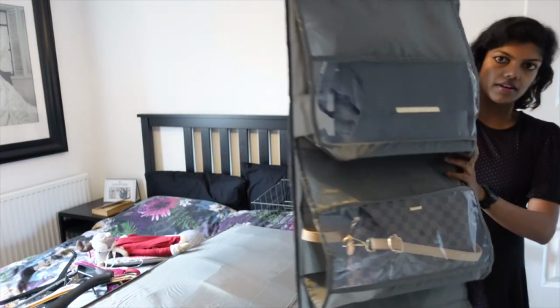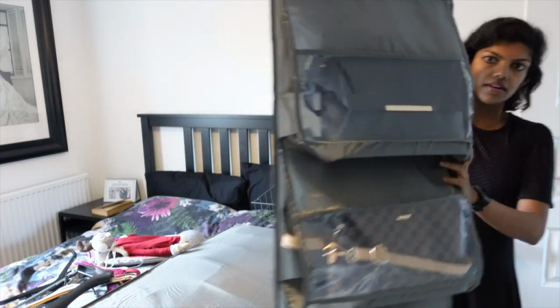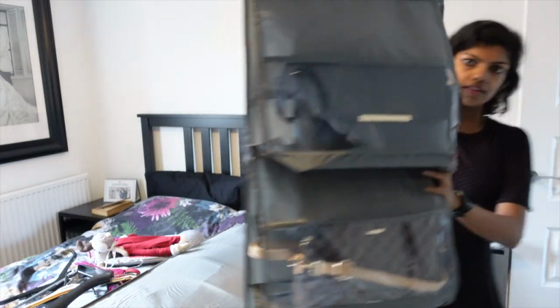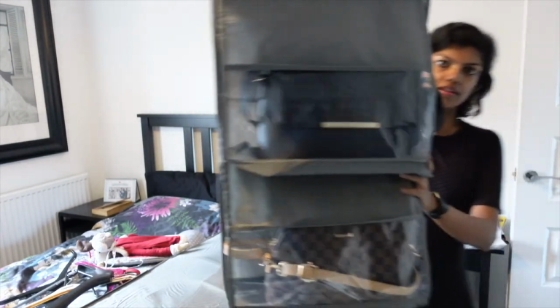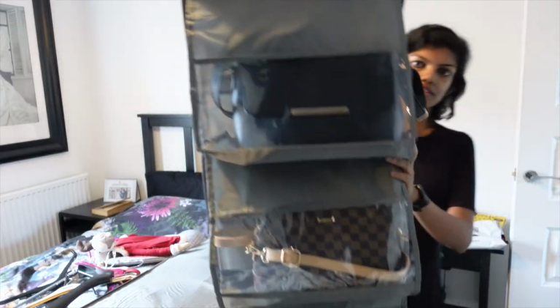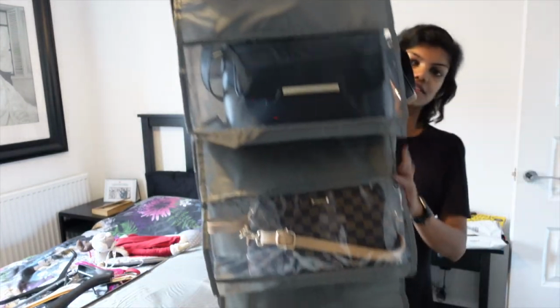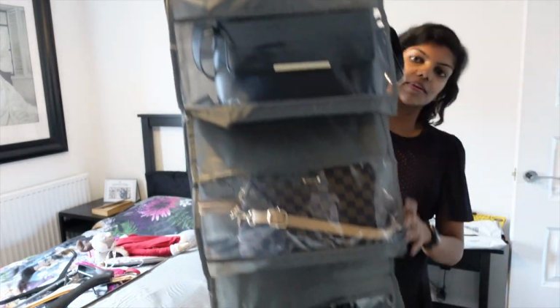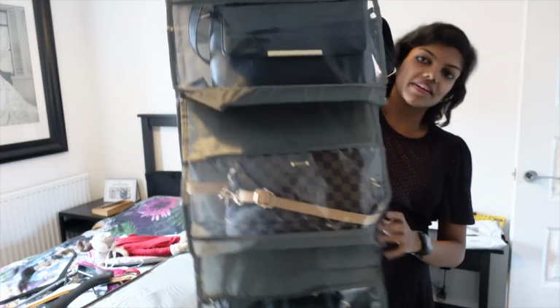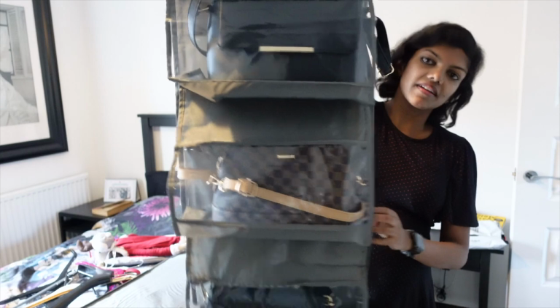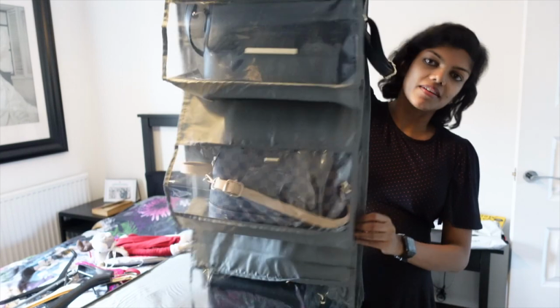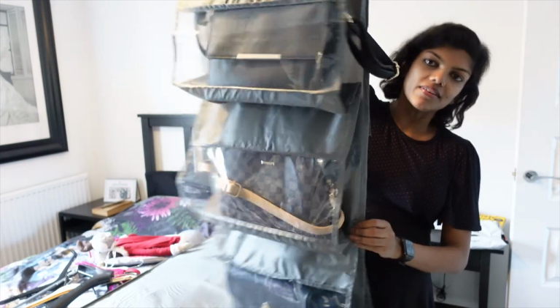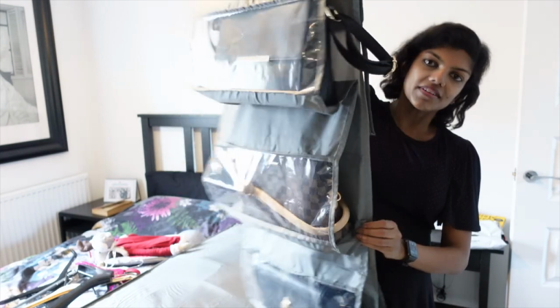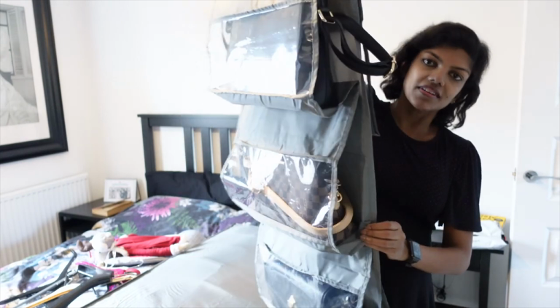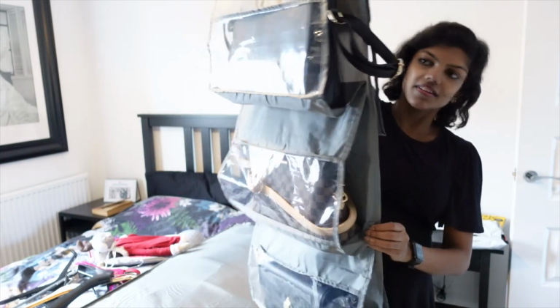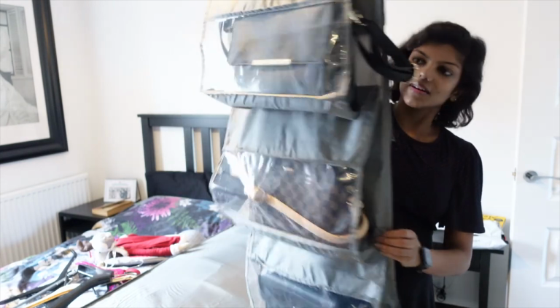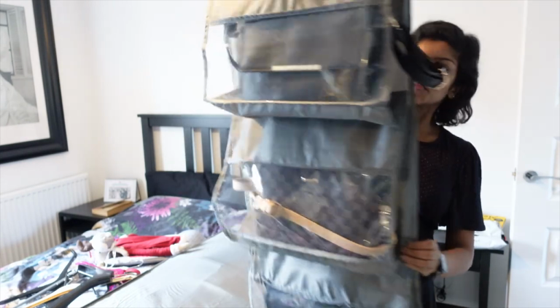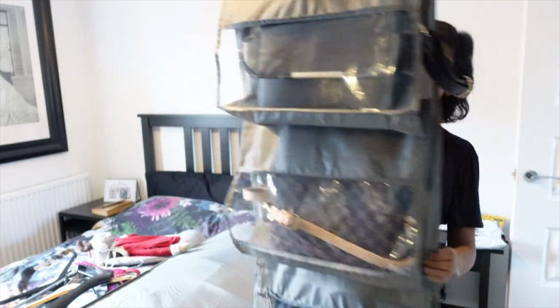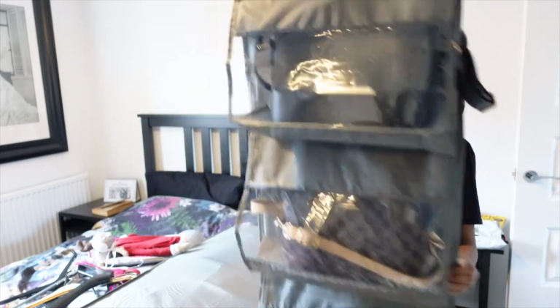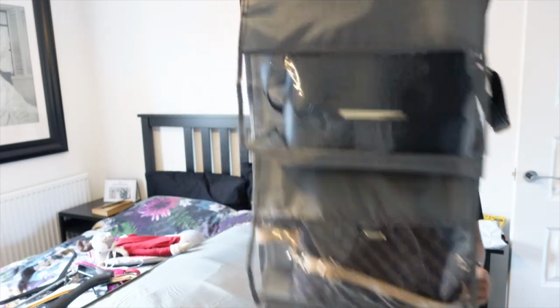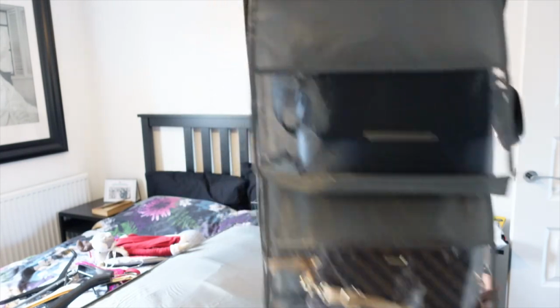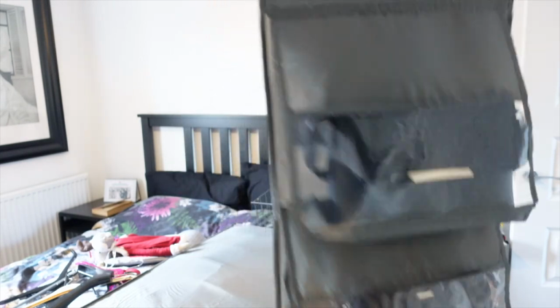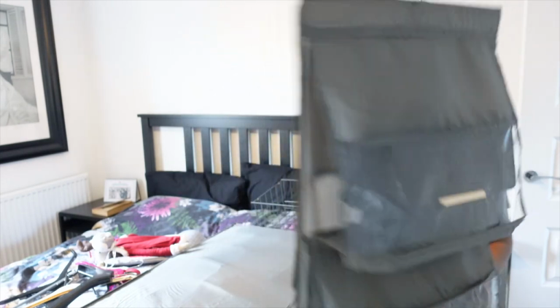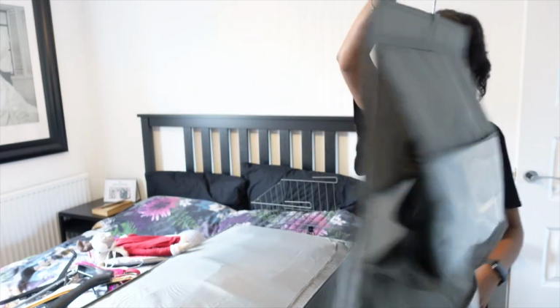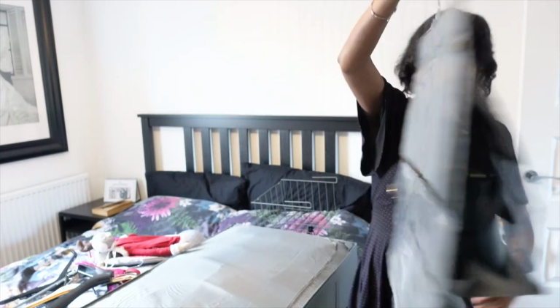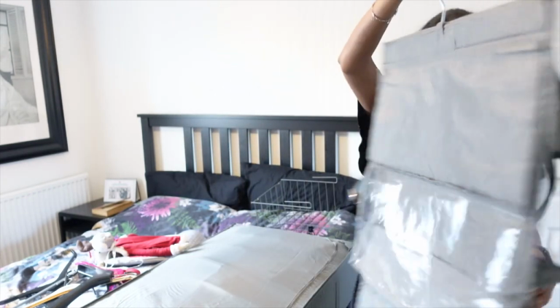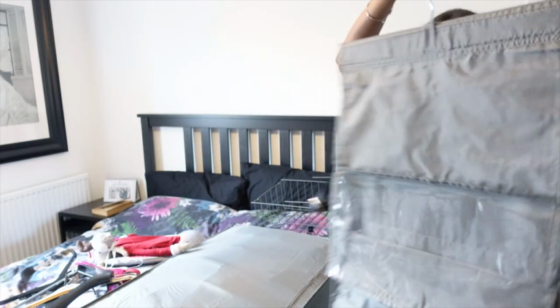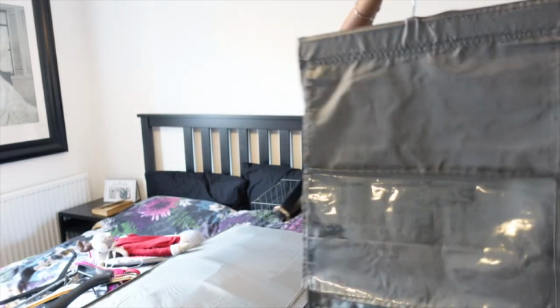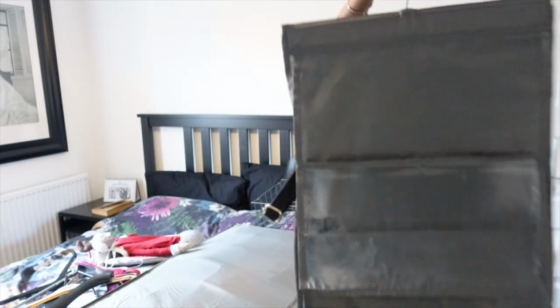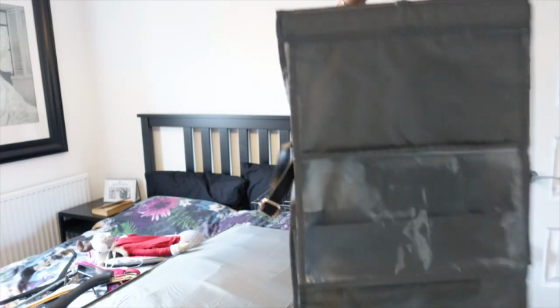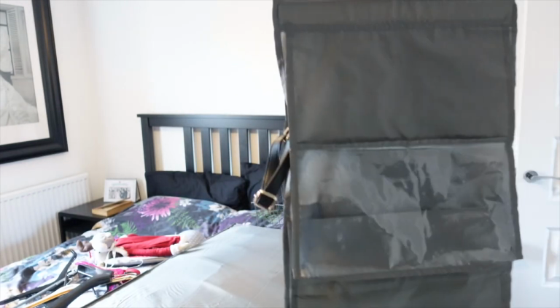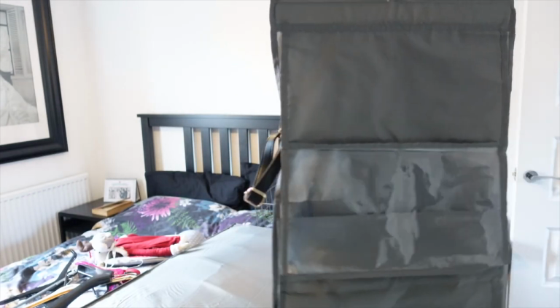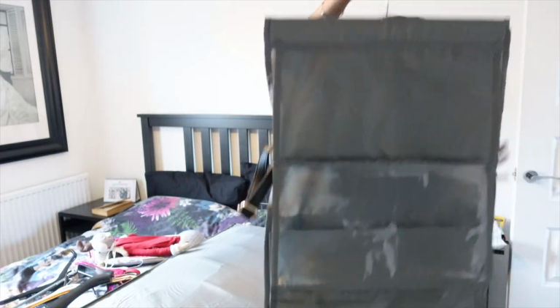That fits quite a lot in here - I'm surprised! And I've got three more handbags still behind.